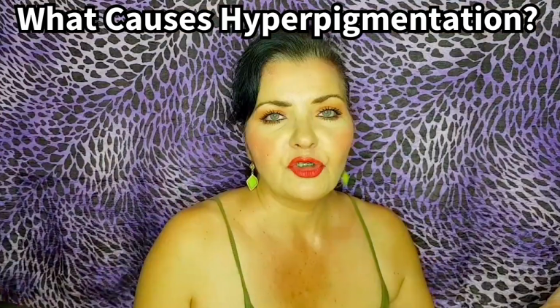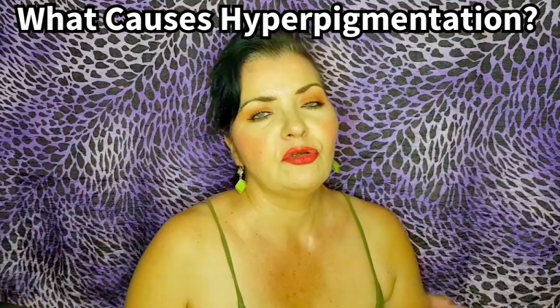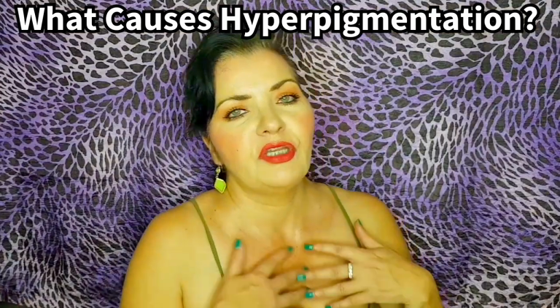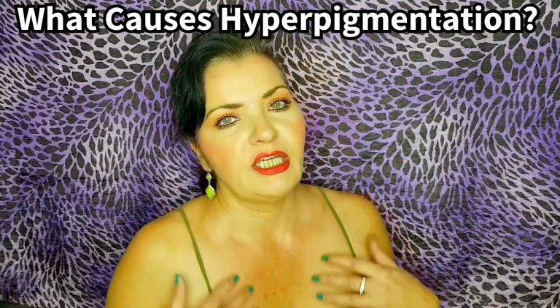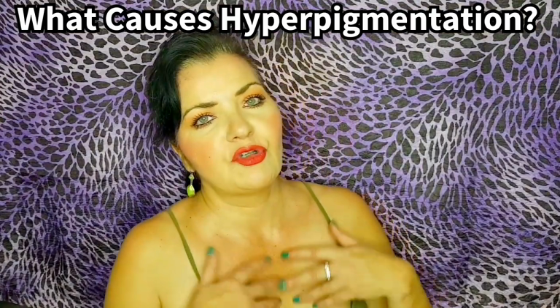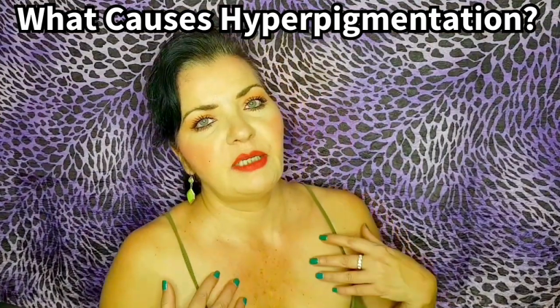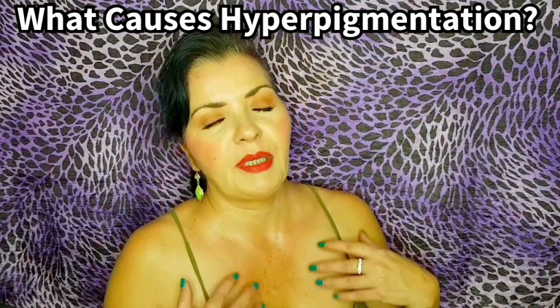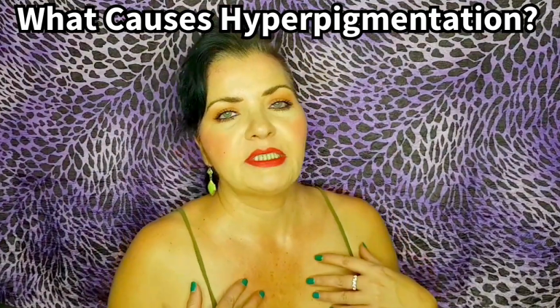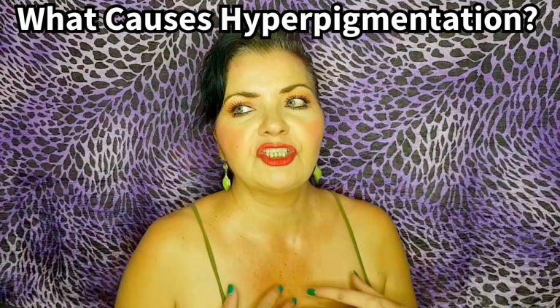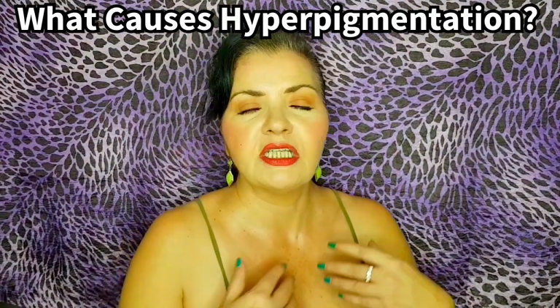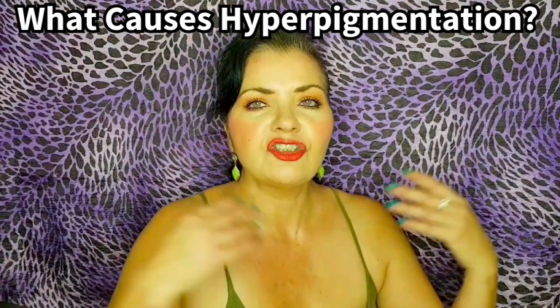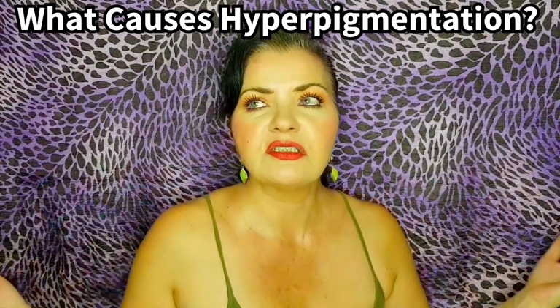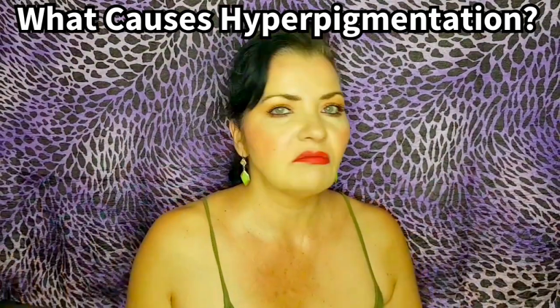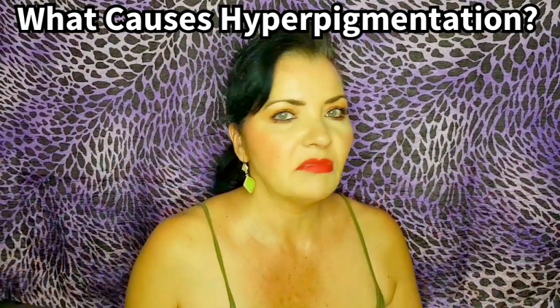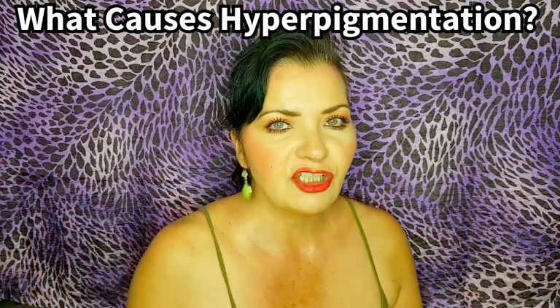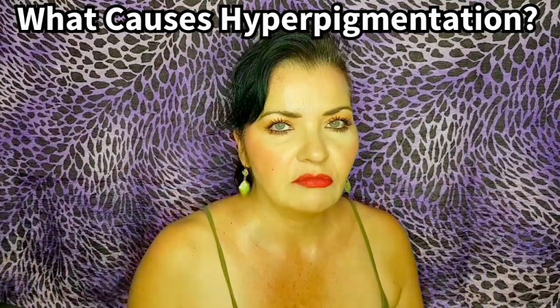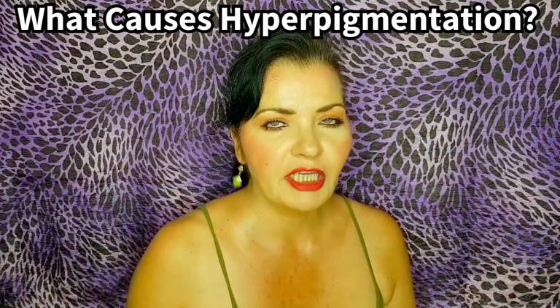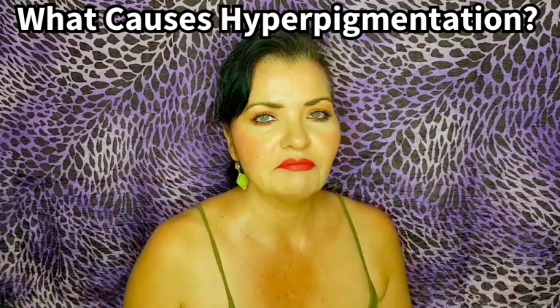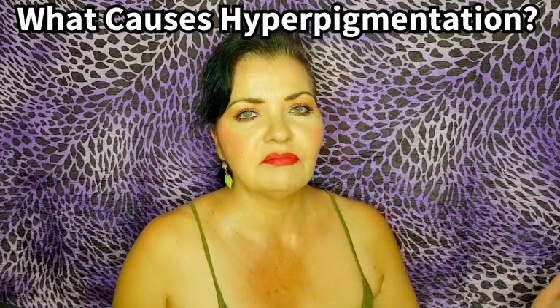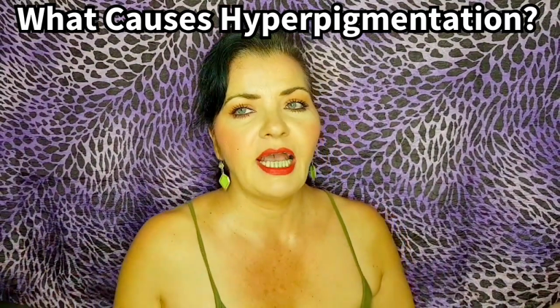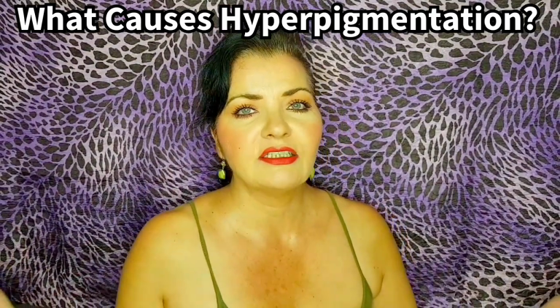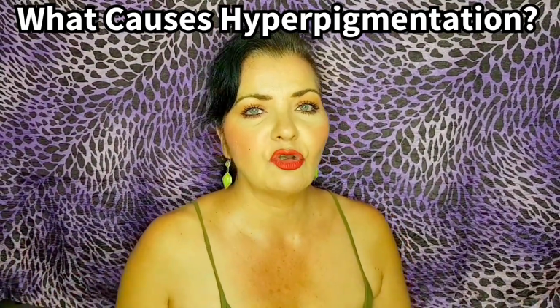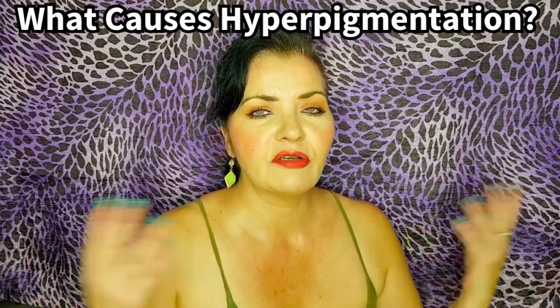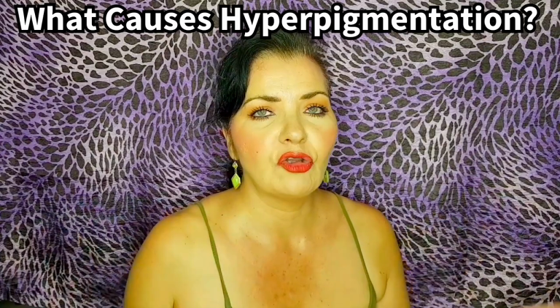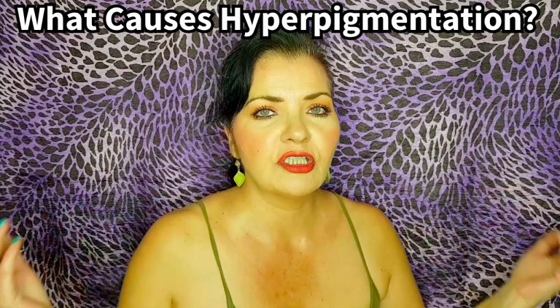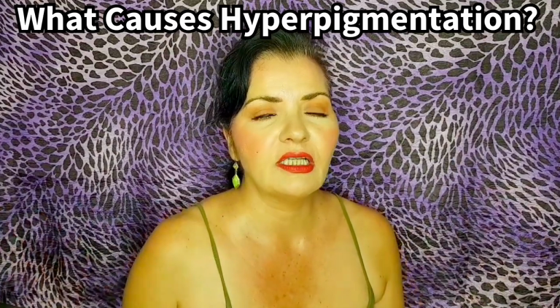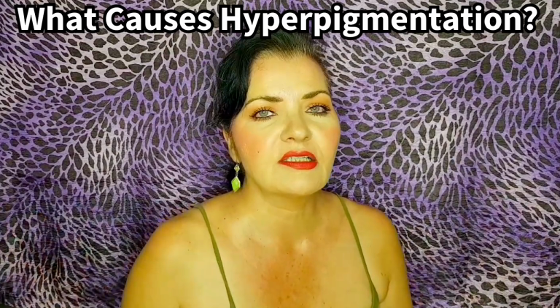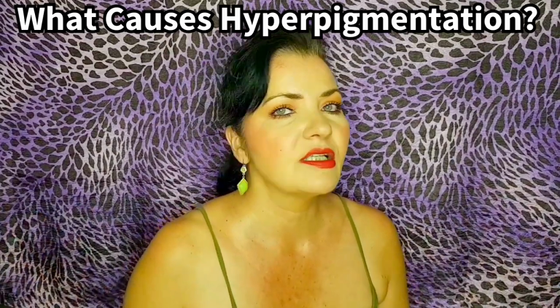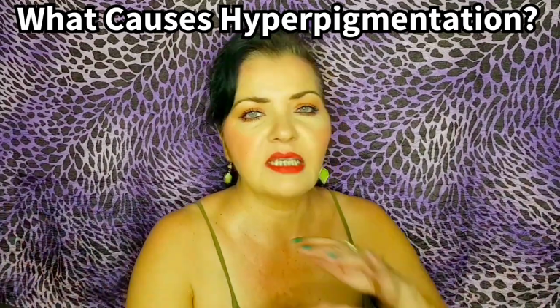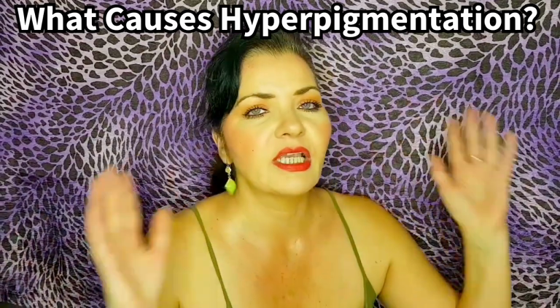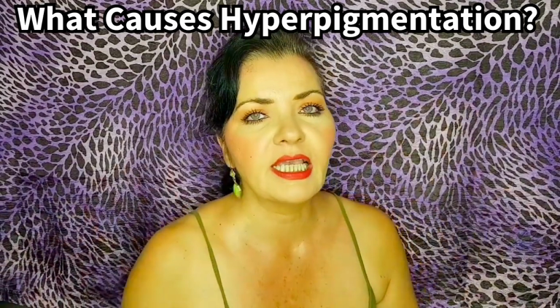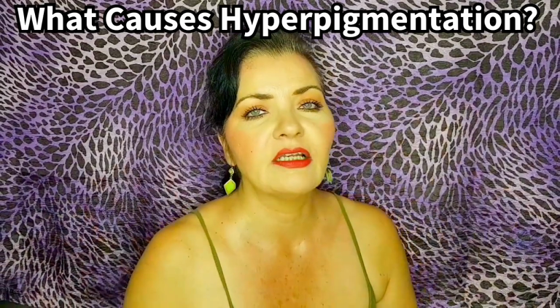Number two for the age spots and hyperpigmentation is just ageing and loss of collagen and elastin — the same thing again.